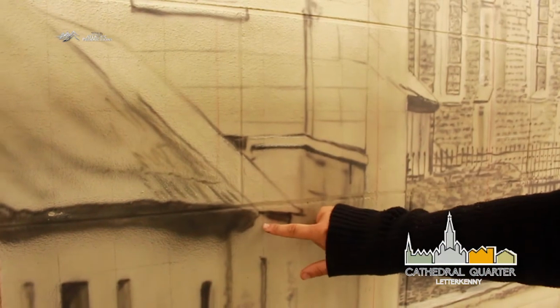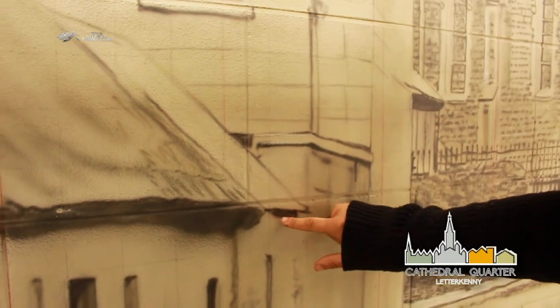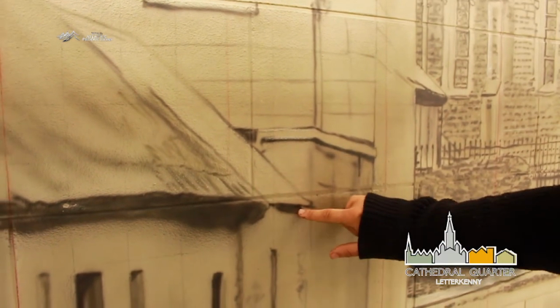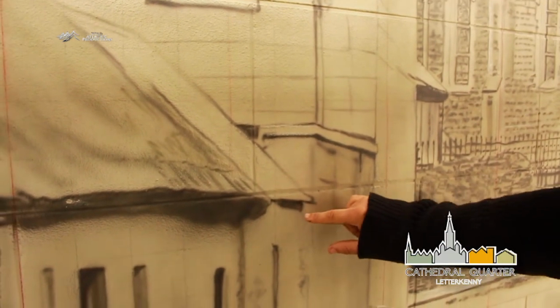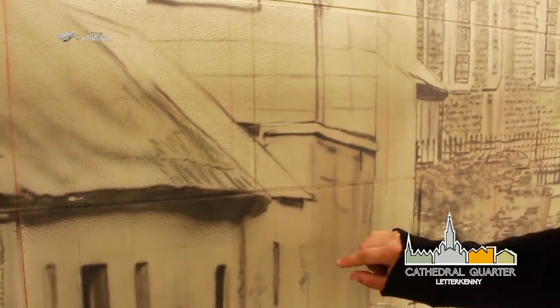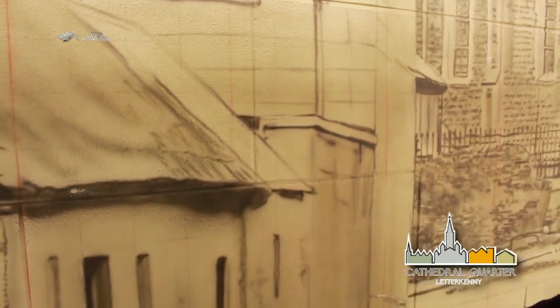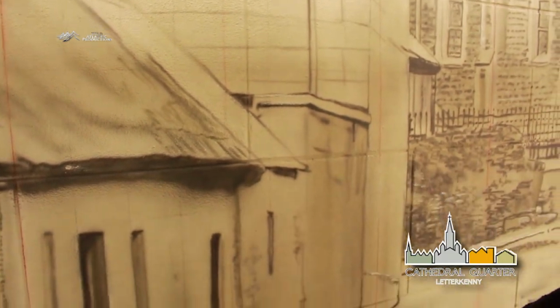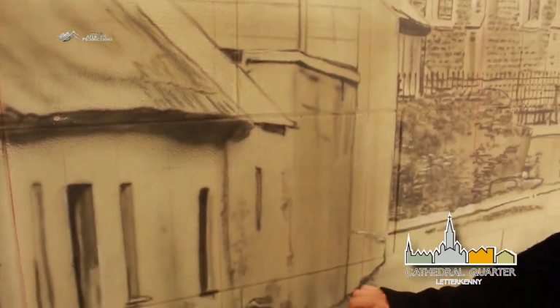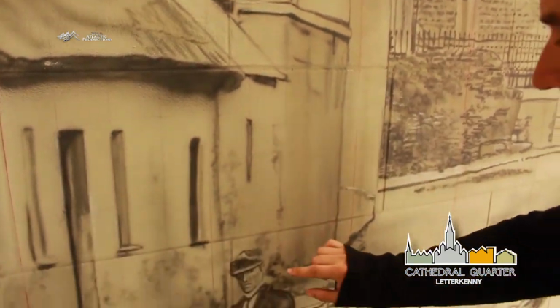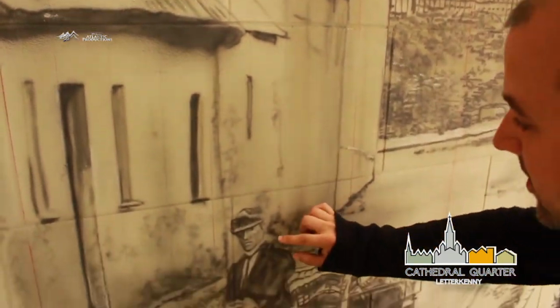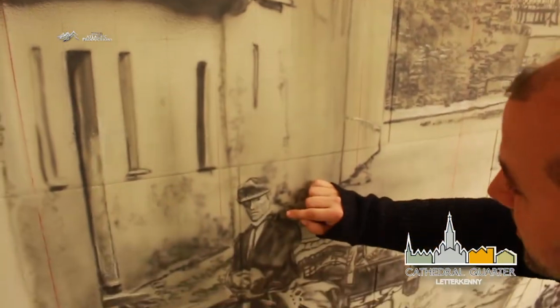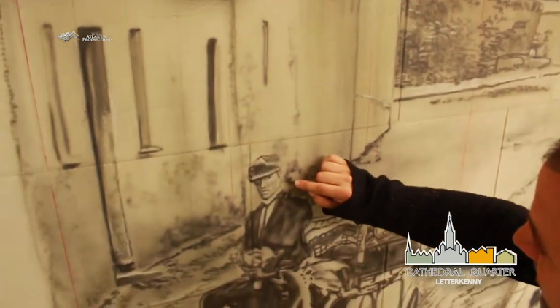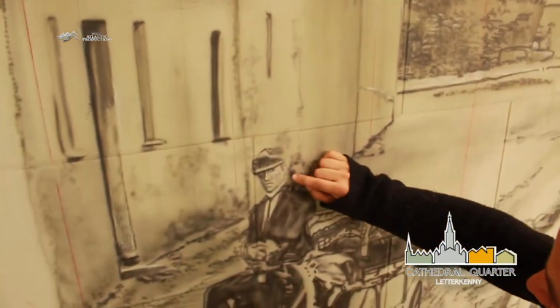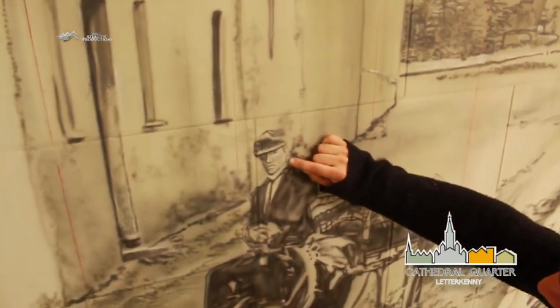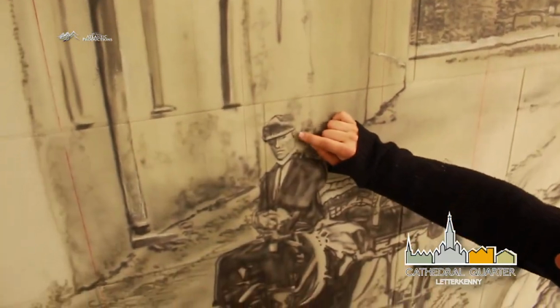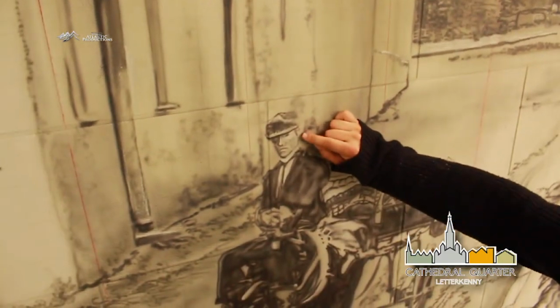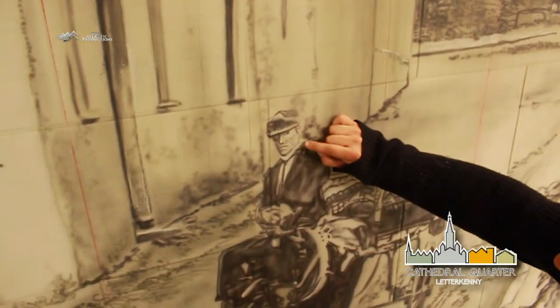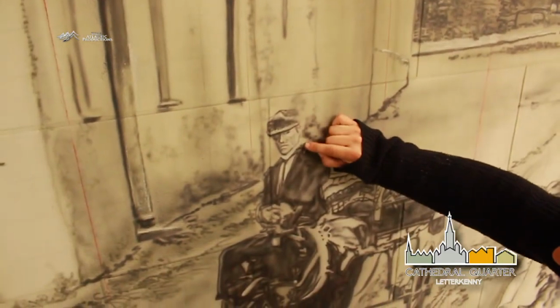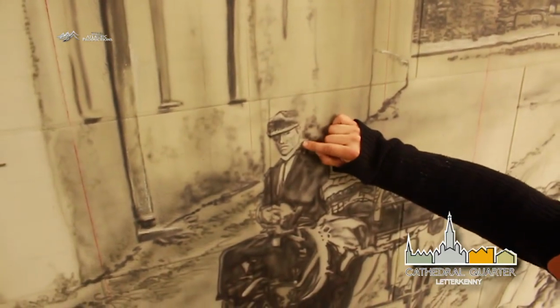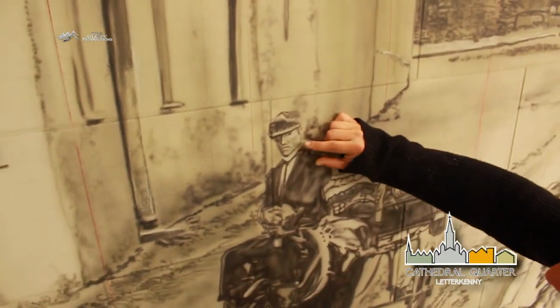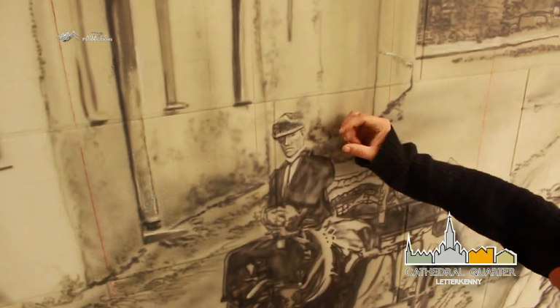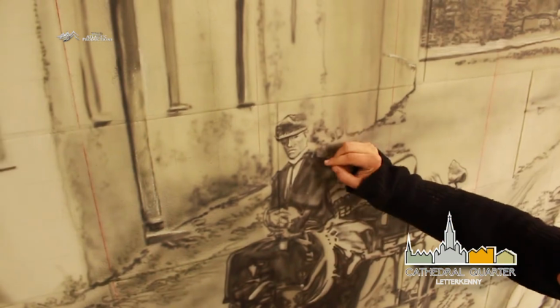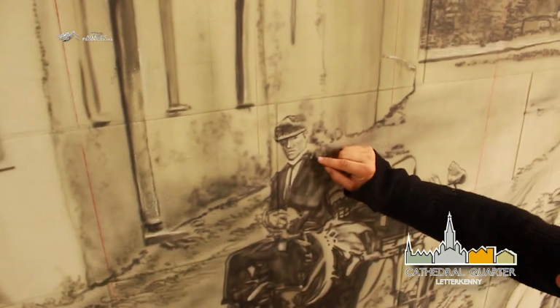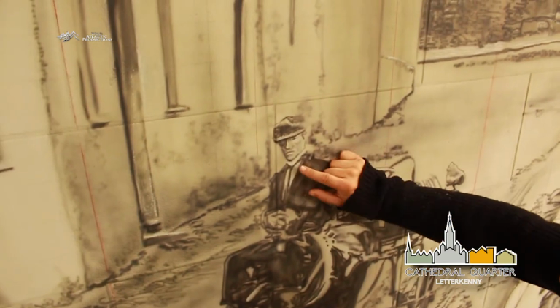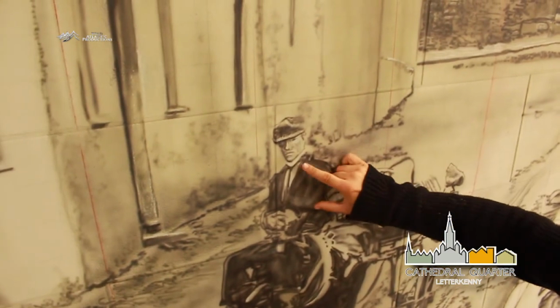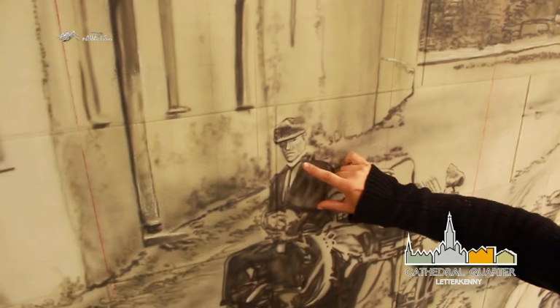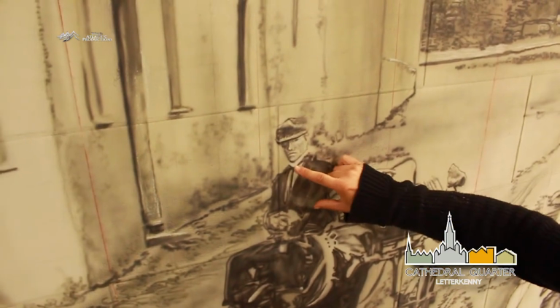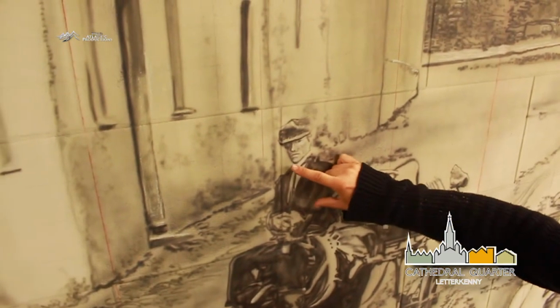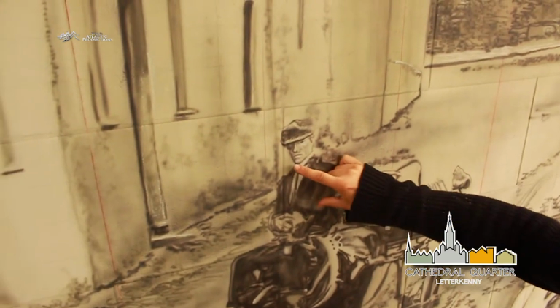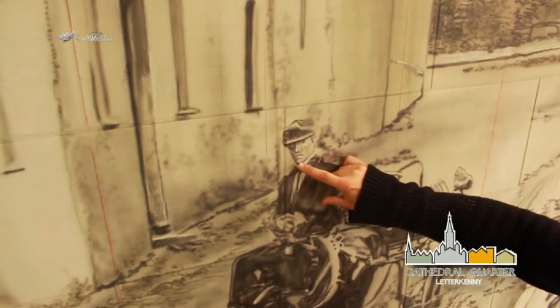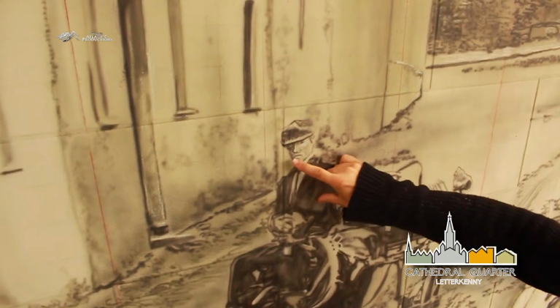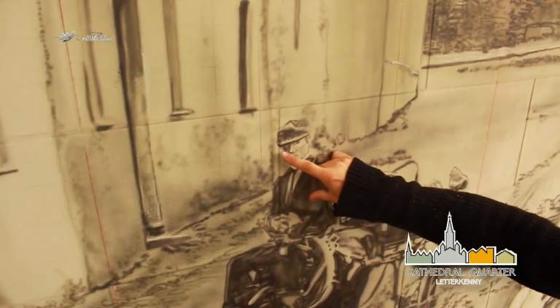You can get to the level of detail that I like to get to when you're trying to recreate an image like this.